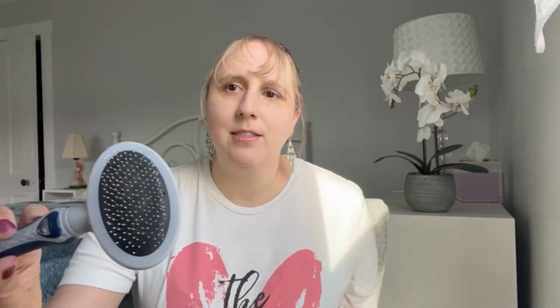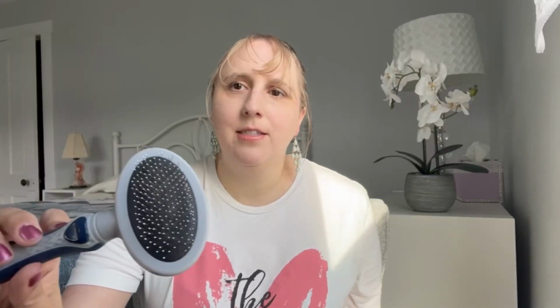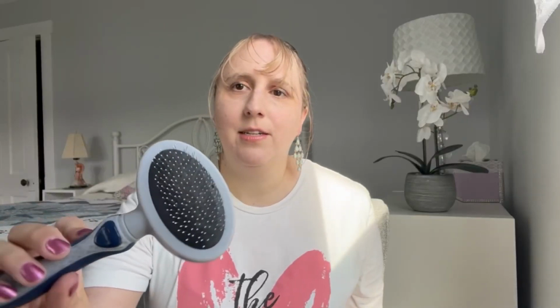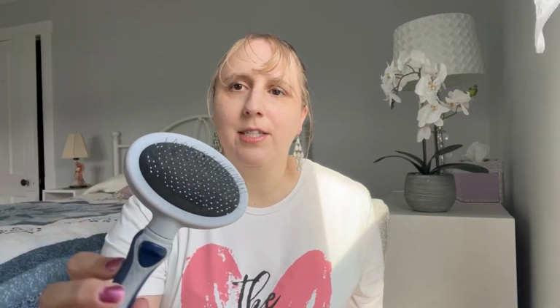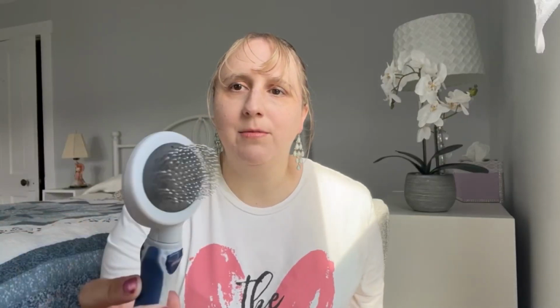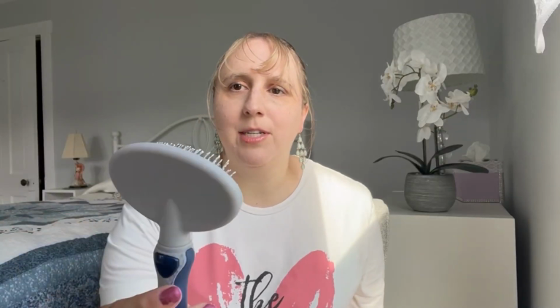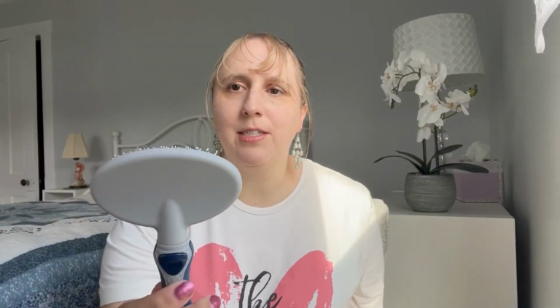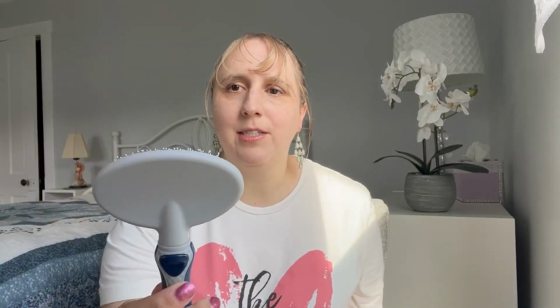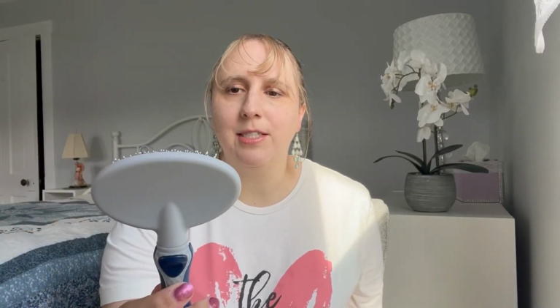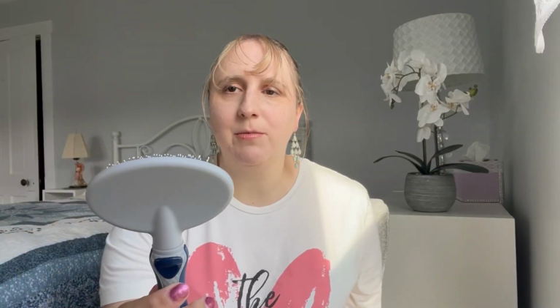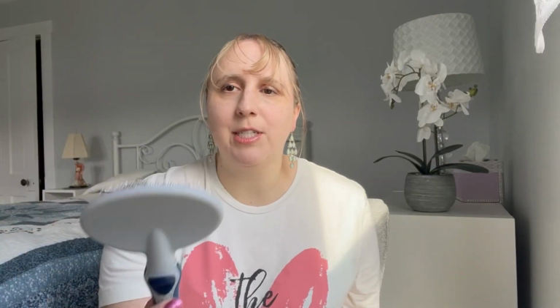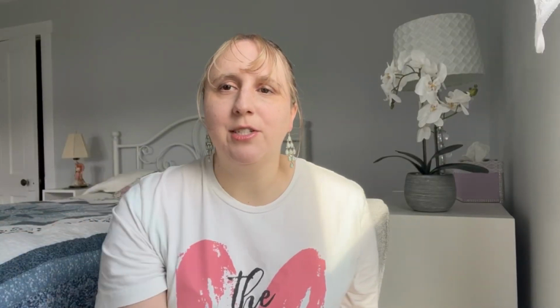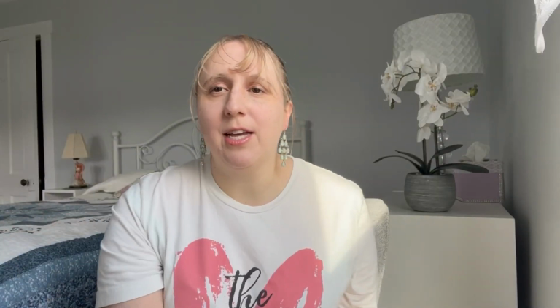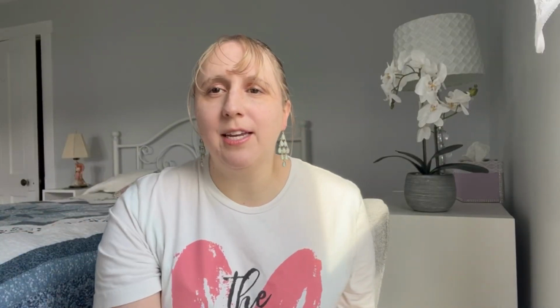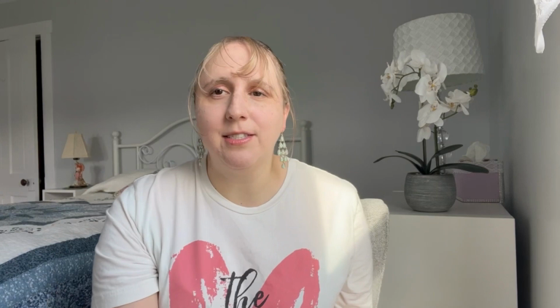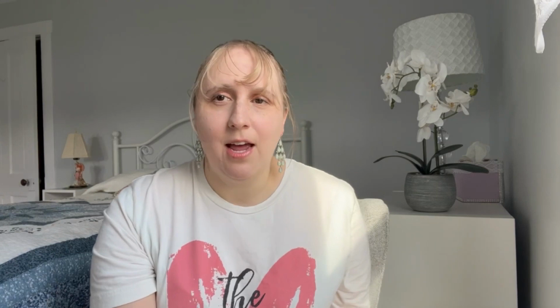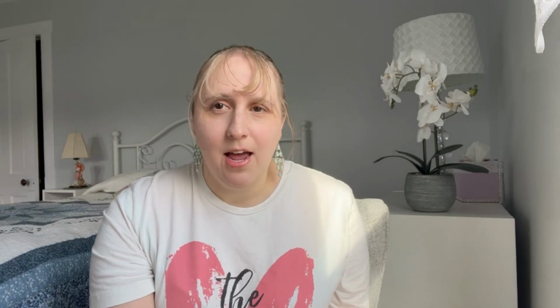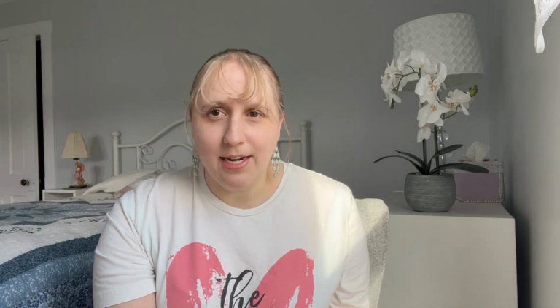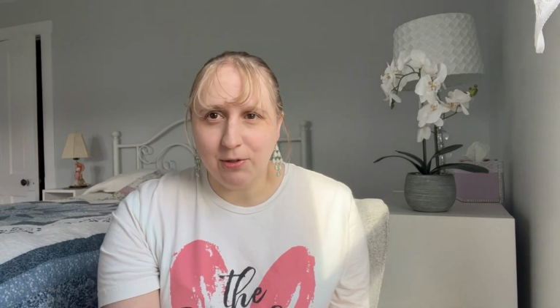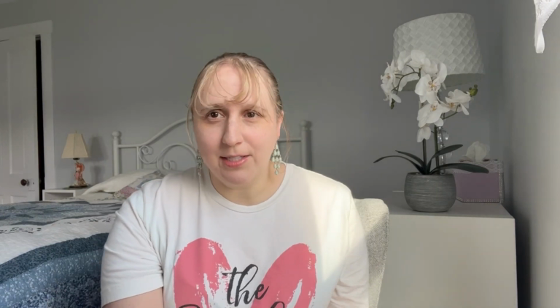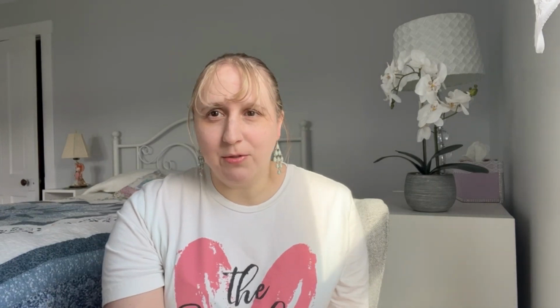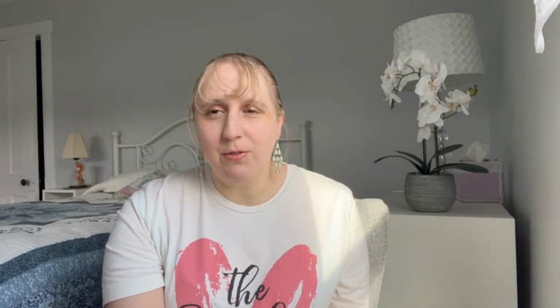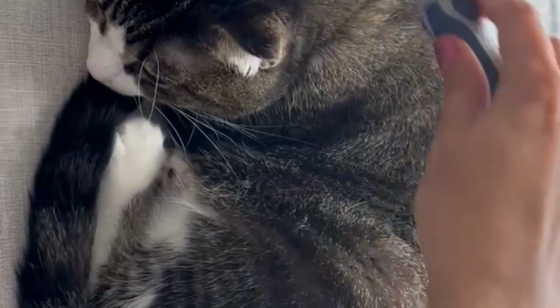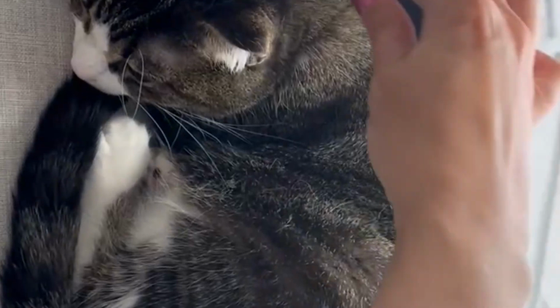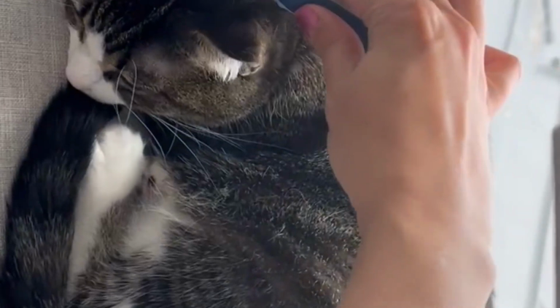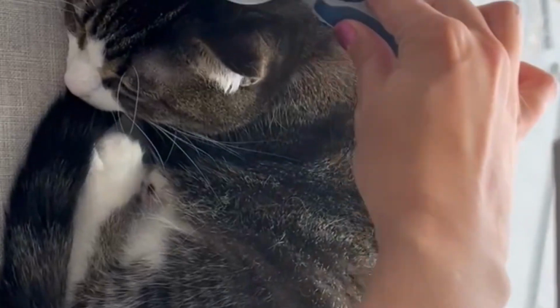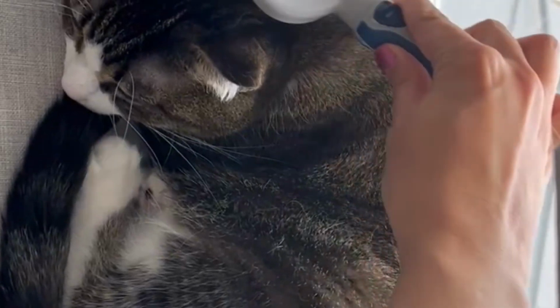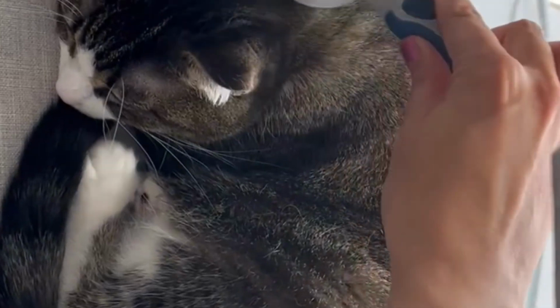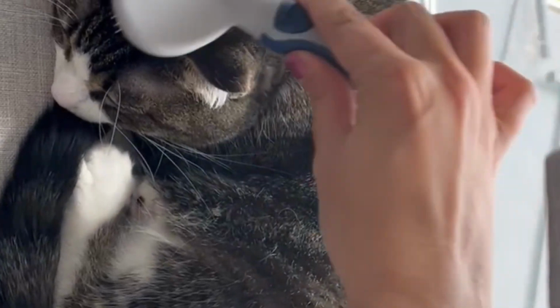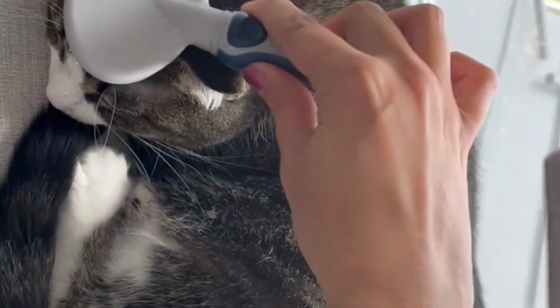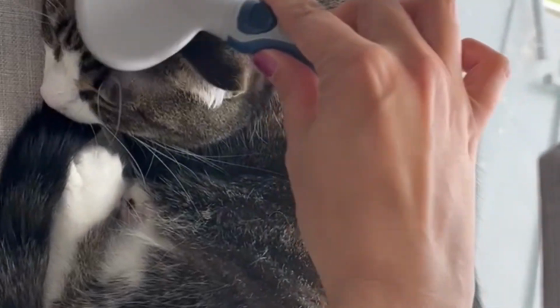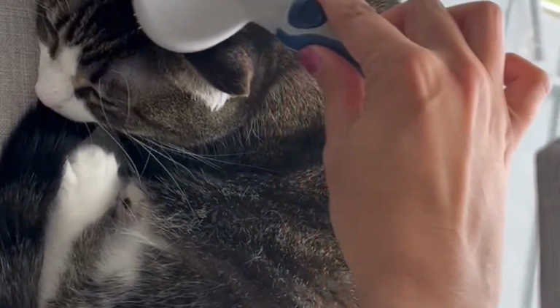I use this one because it's one that she likes. I had to try several different ones, so I found one that she would use.